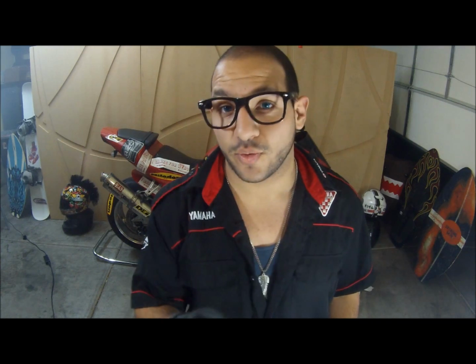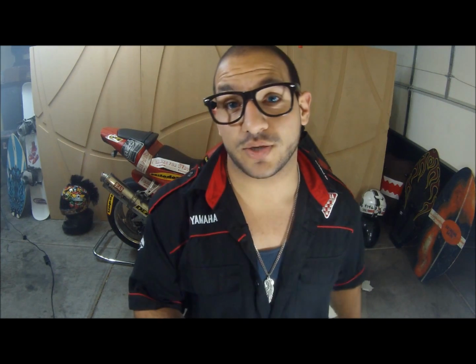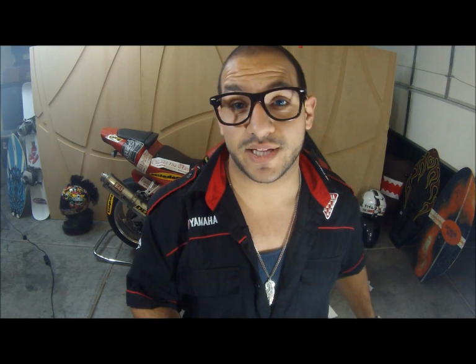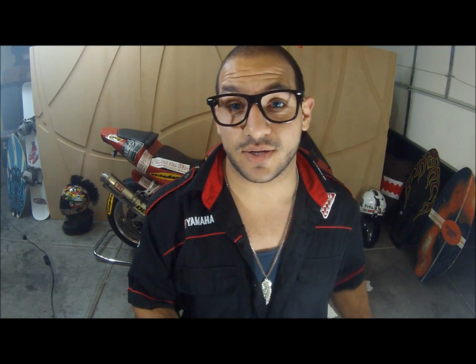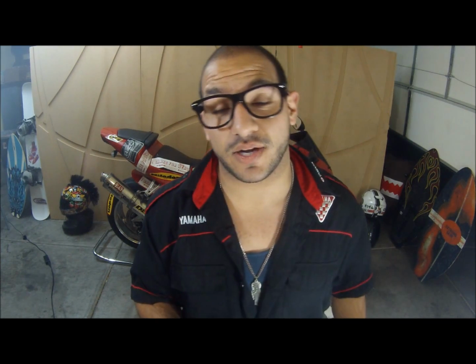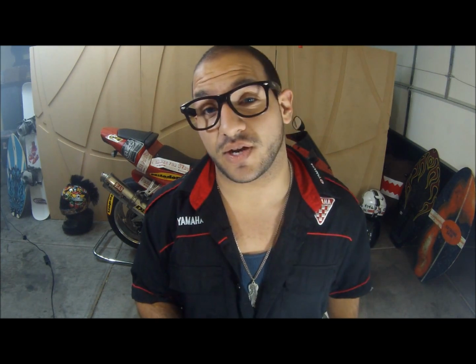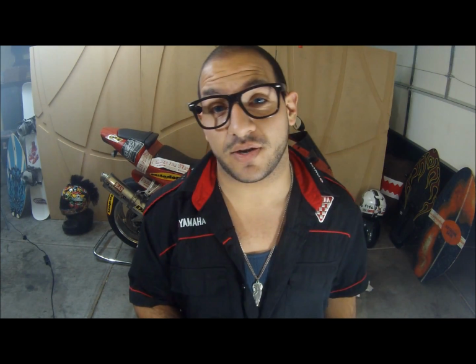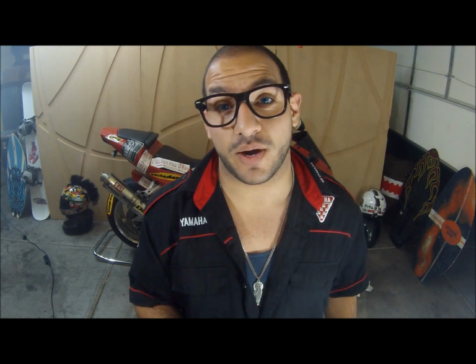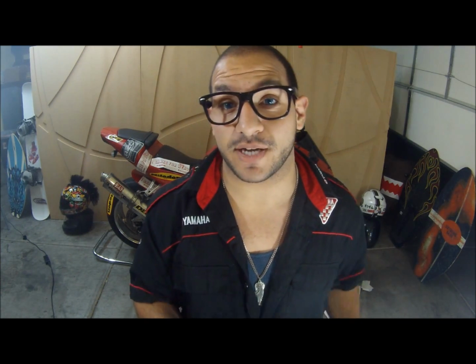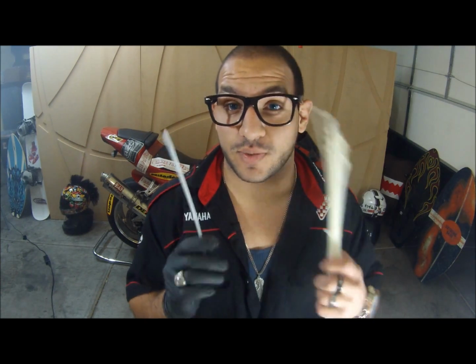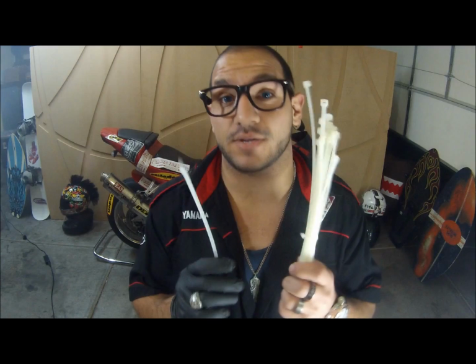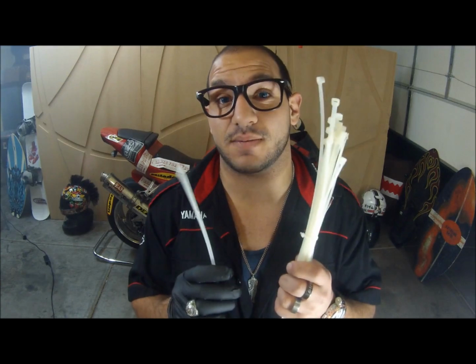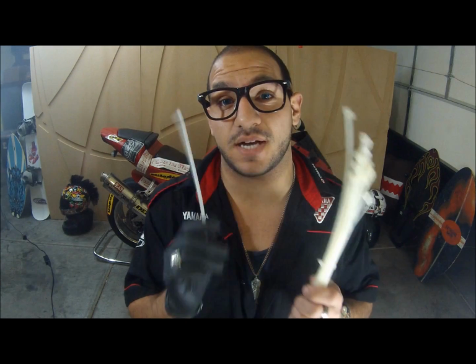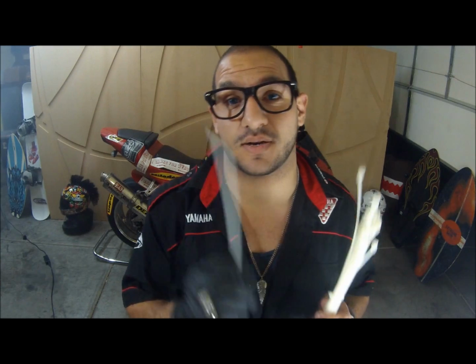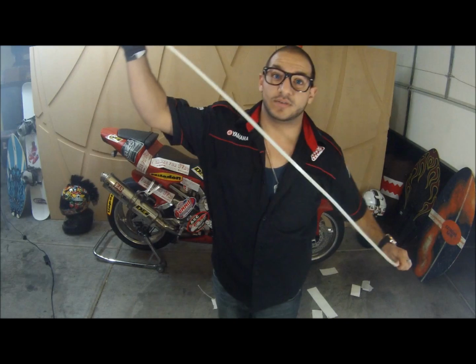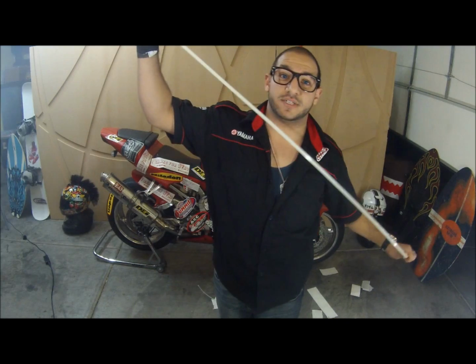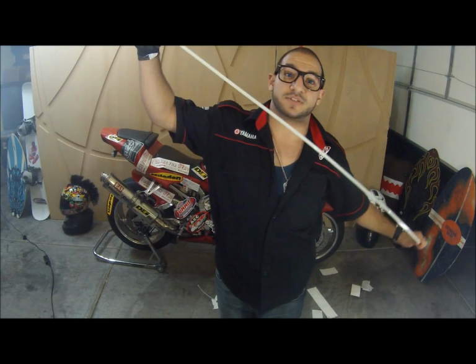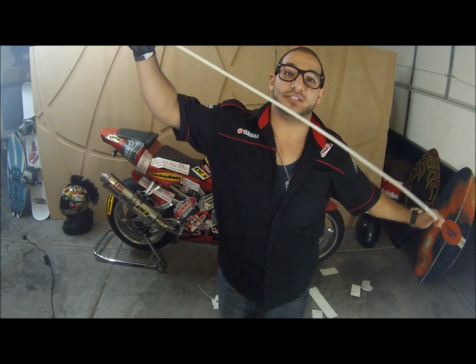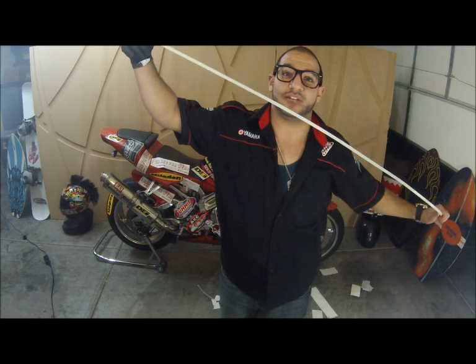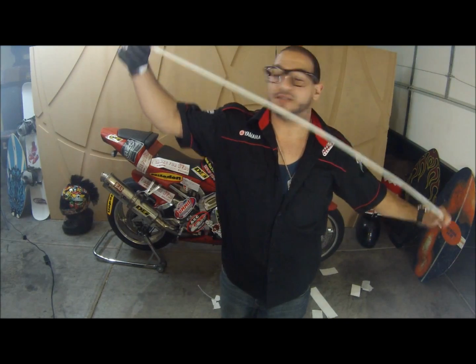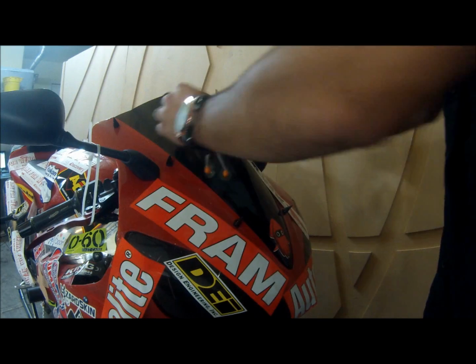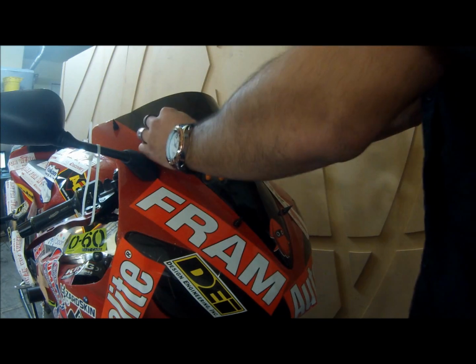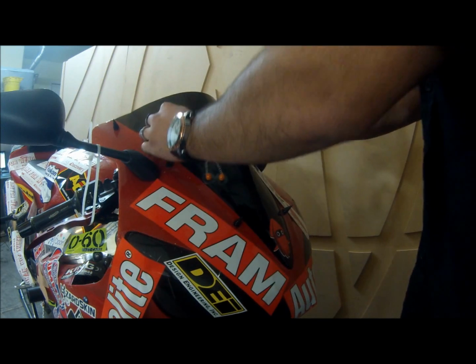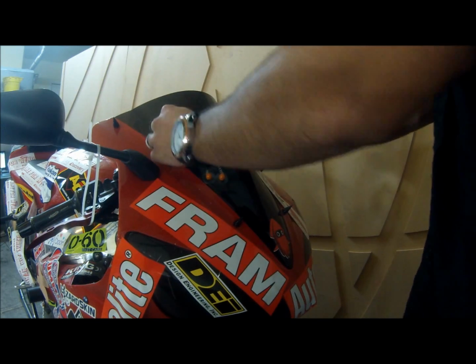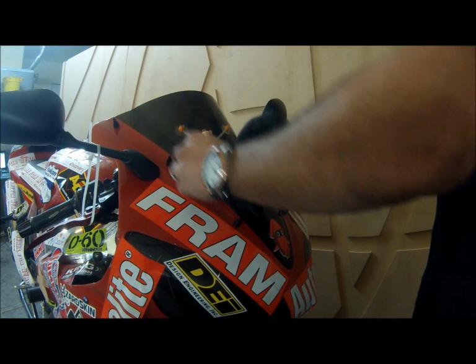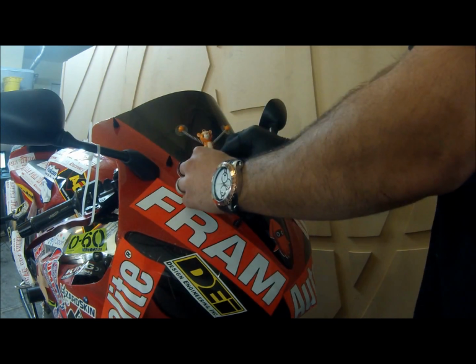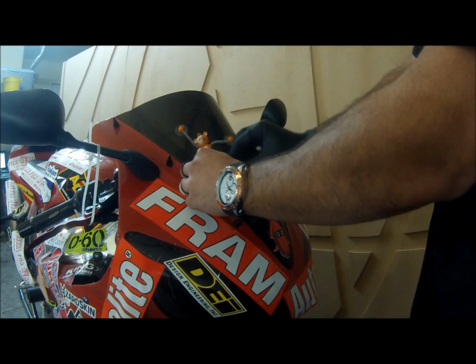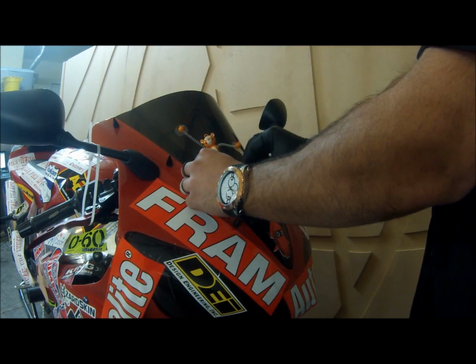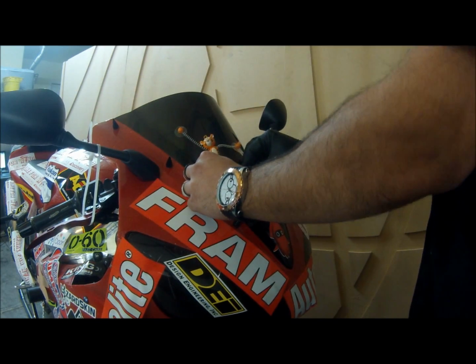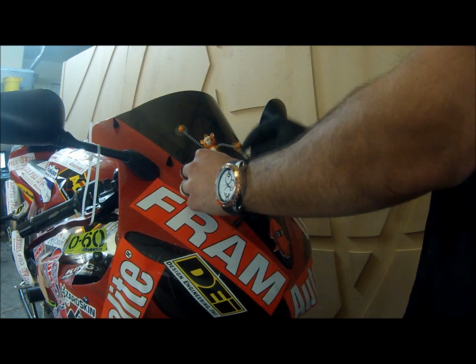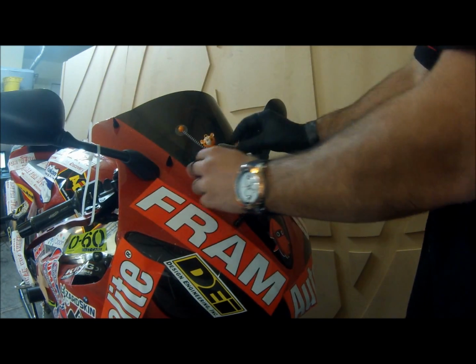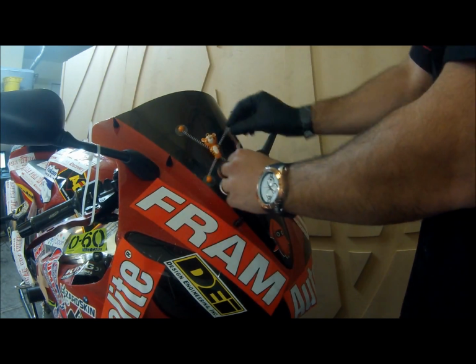When you do wheelies you don't even need your rear brakes, so we're gonna use zip ties on them. We have some giant zip ties. Let's hope this little guy hangs on for dear life.